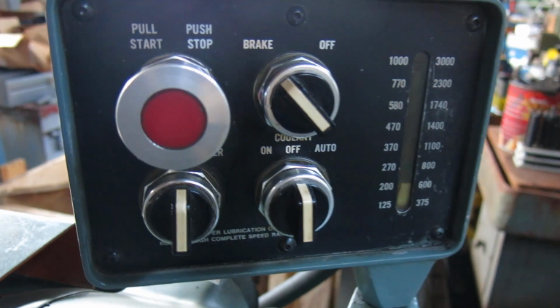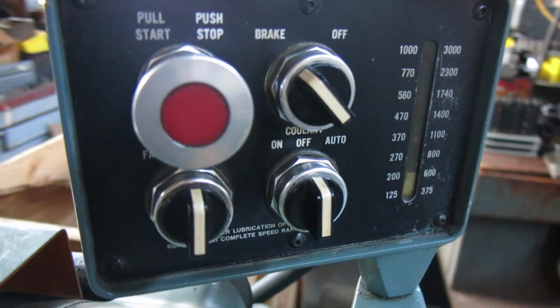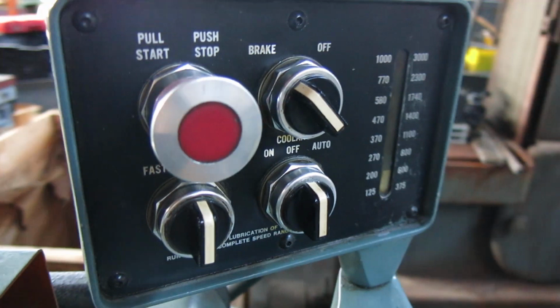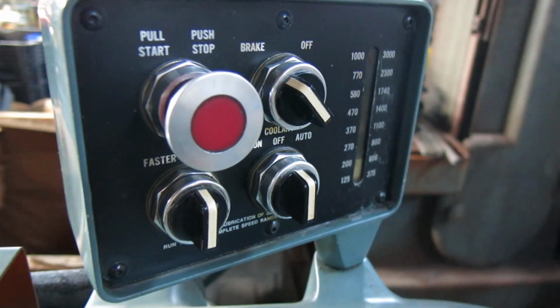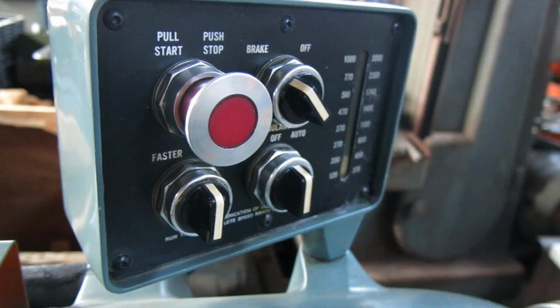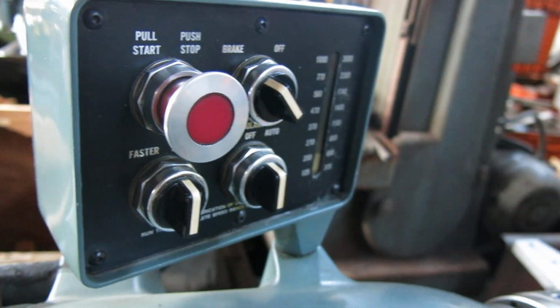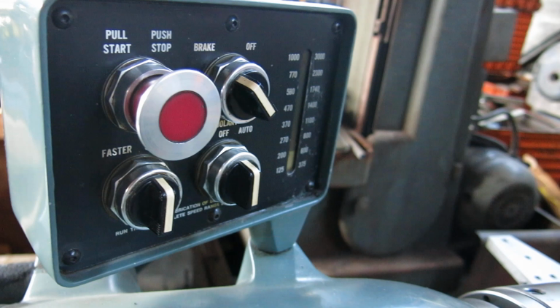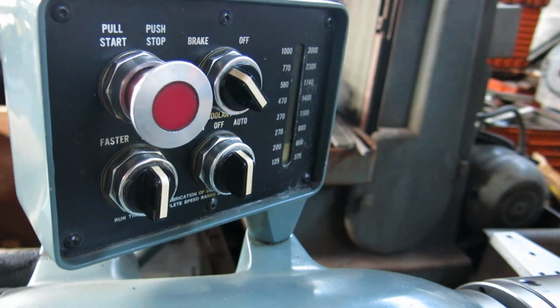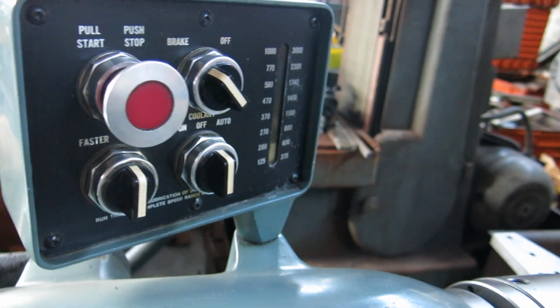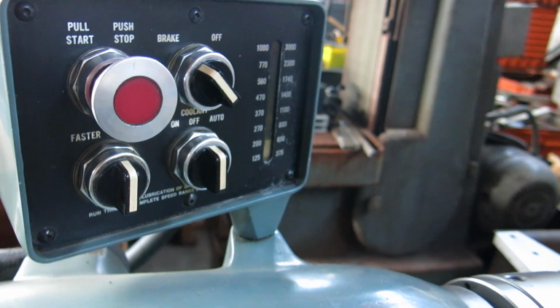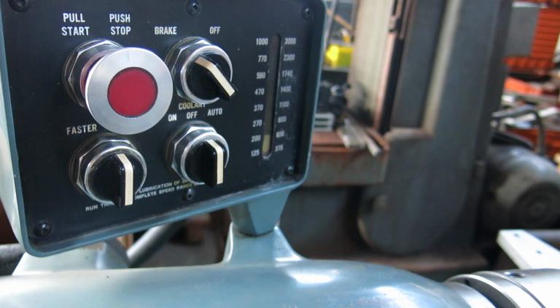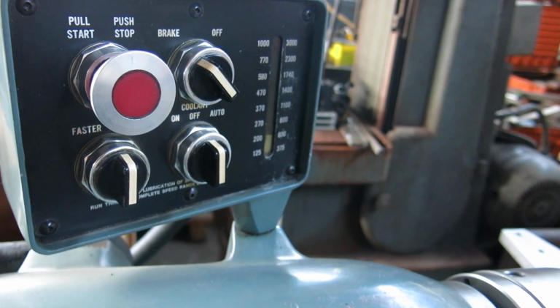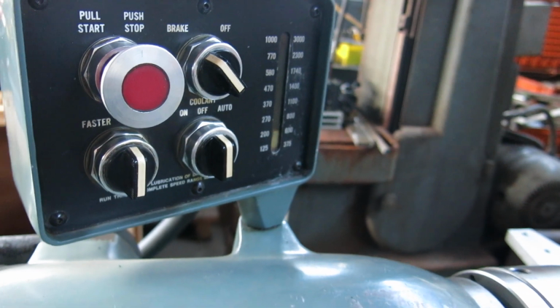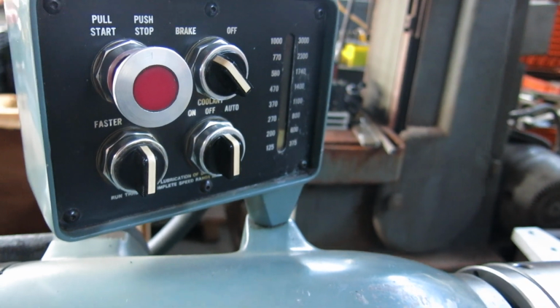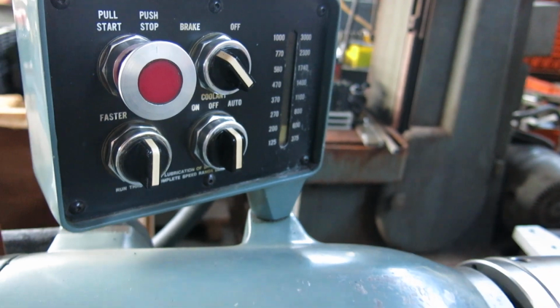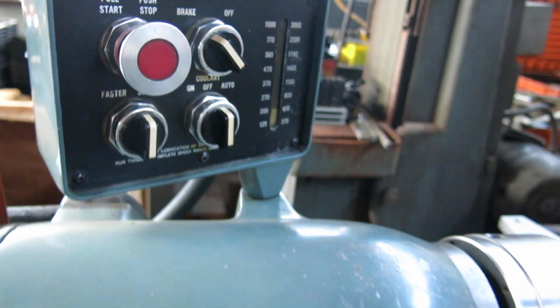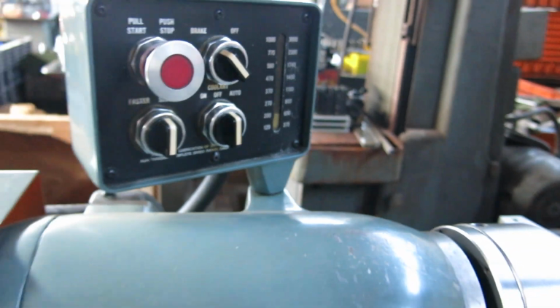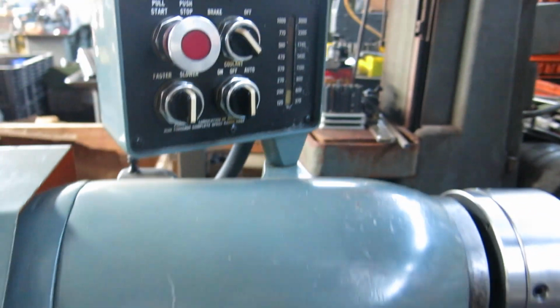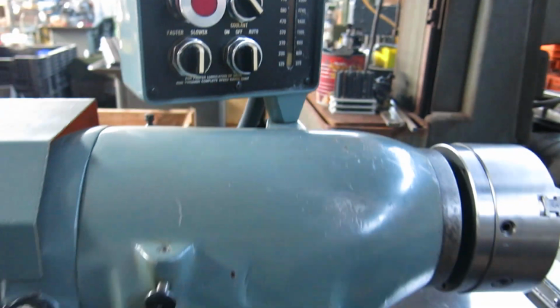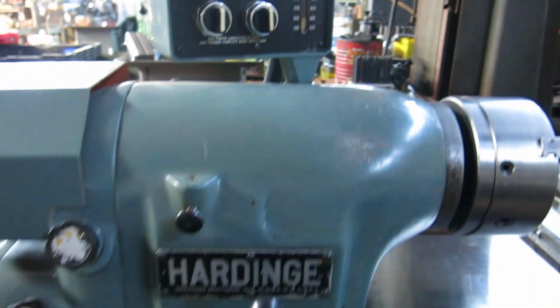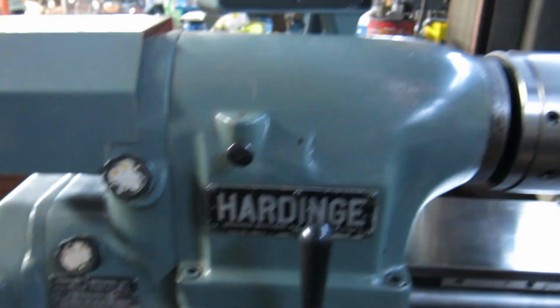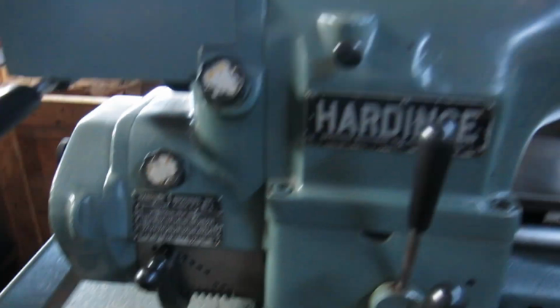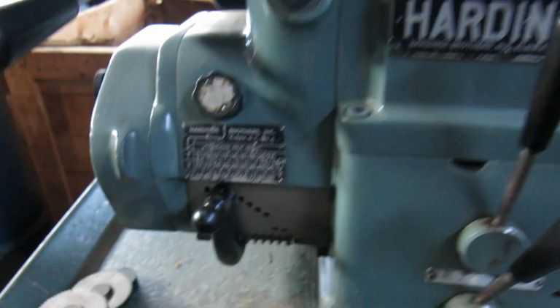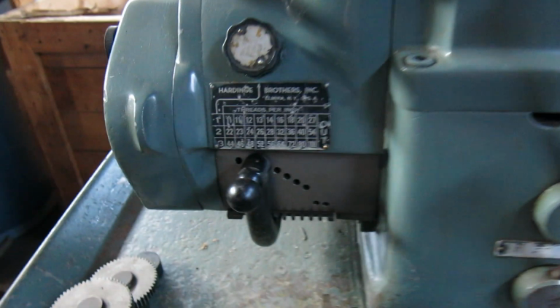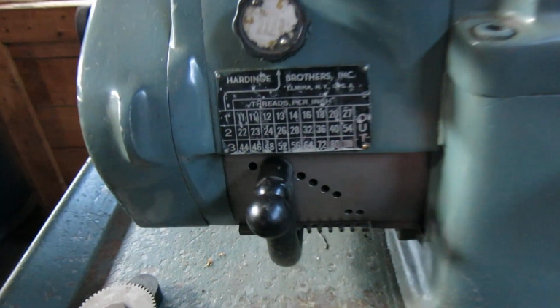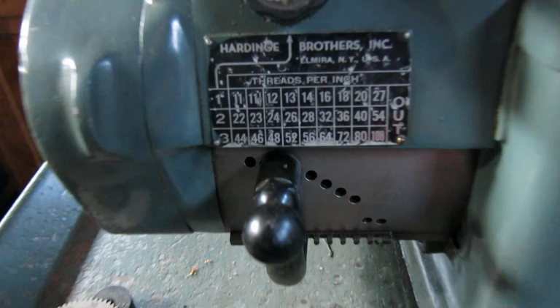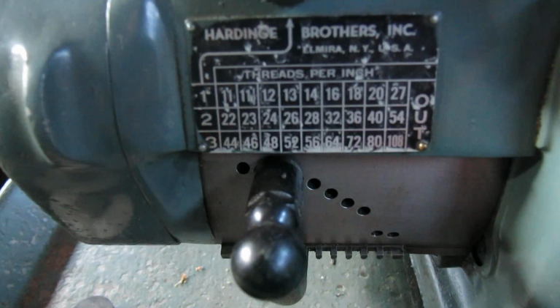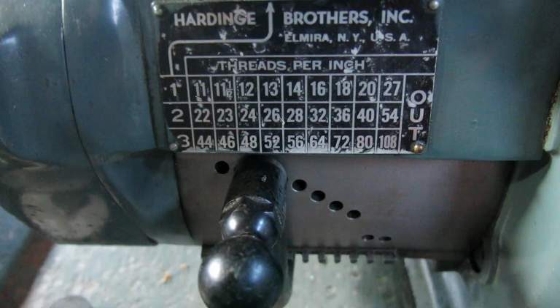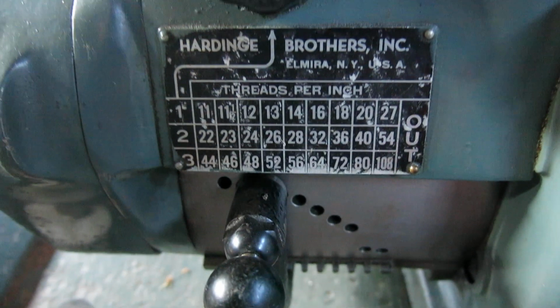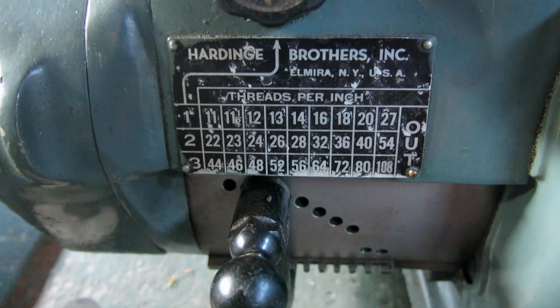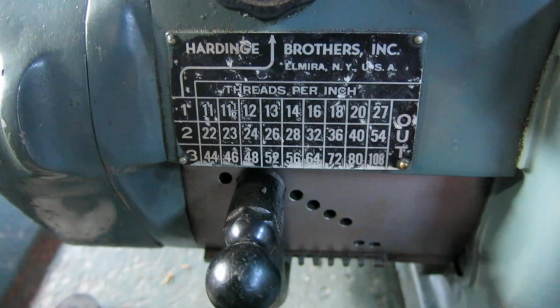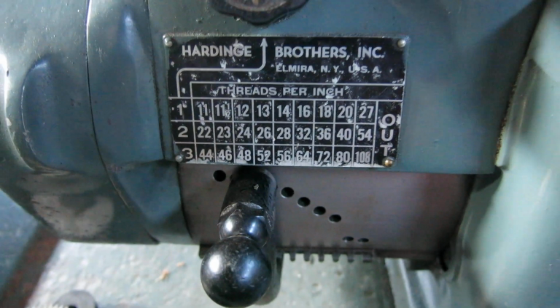It's got the newer knob — a D-stop knob — so I would think it's probably early 80s. It's inch threading only.